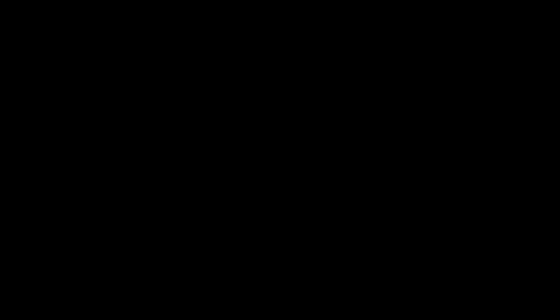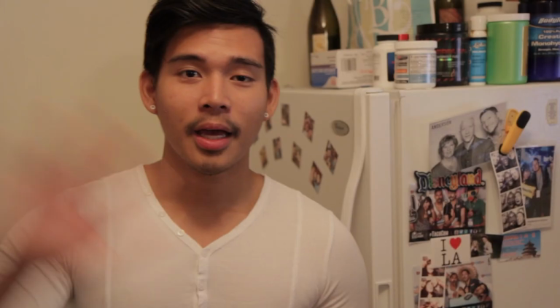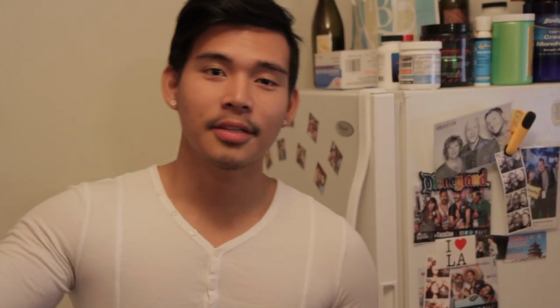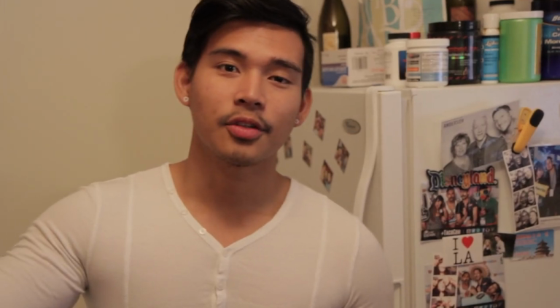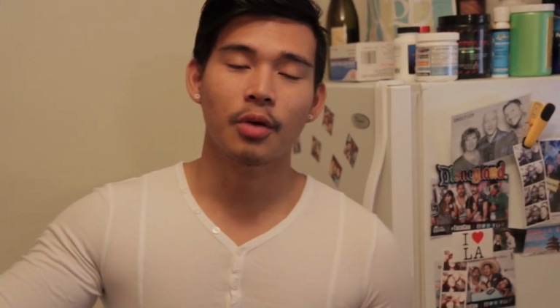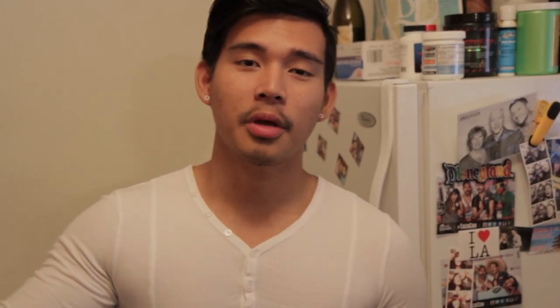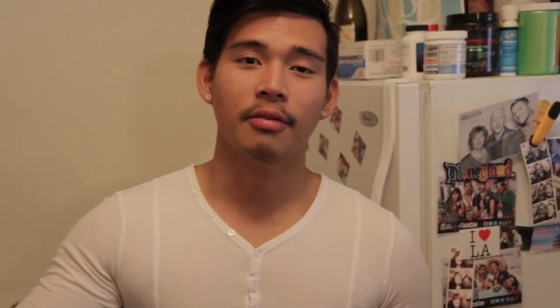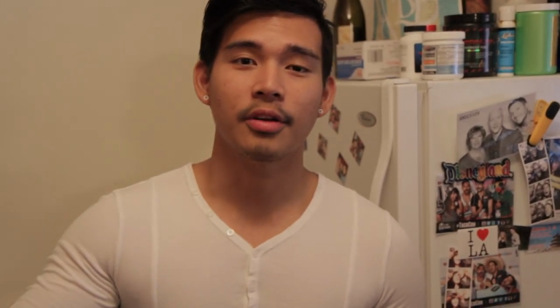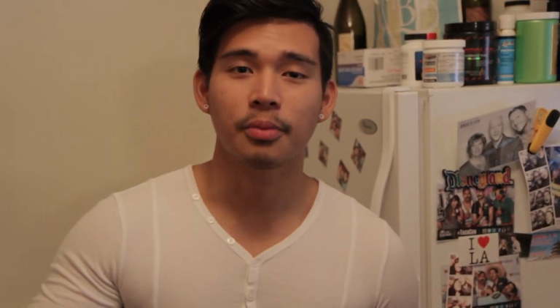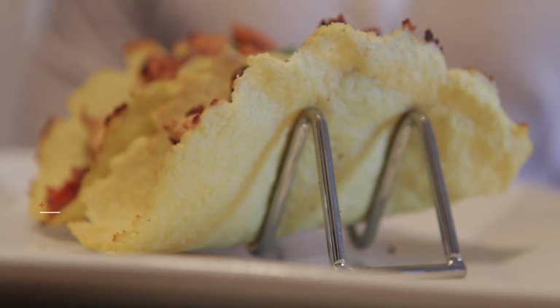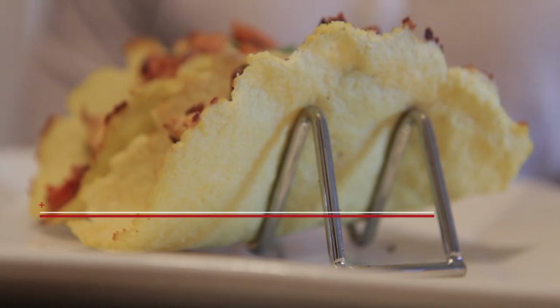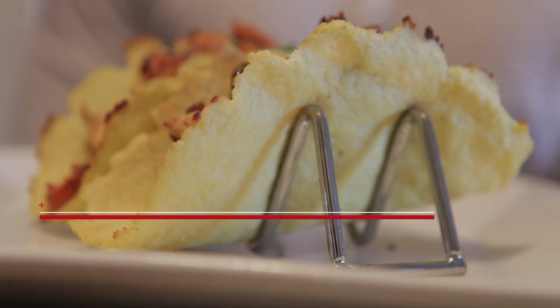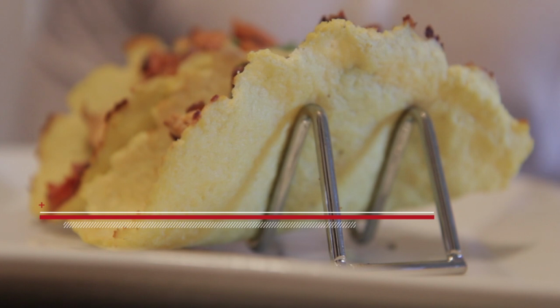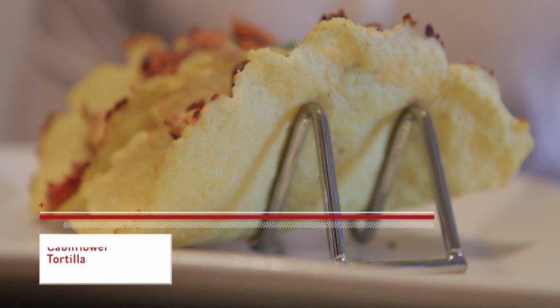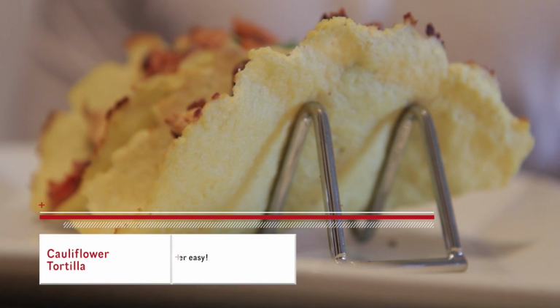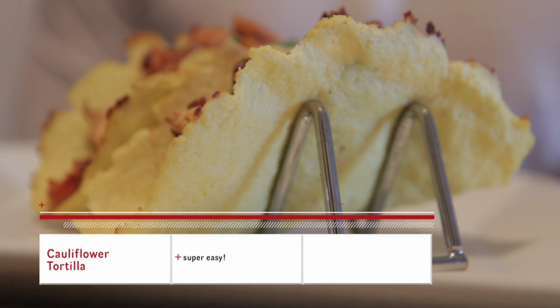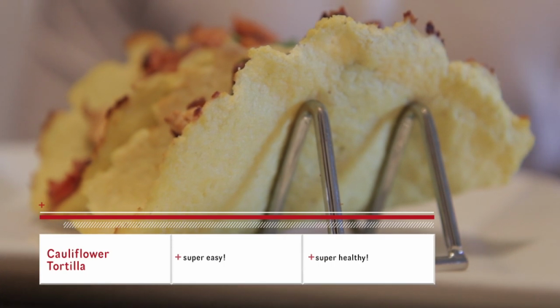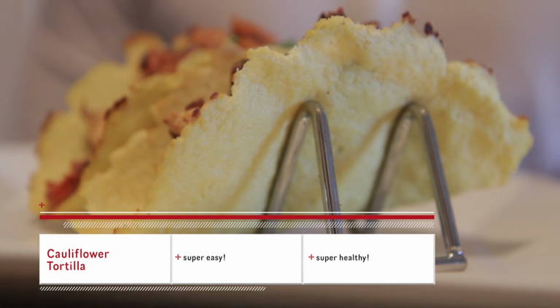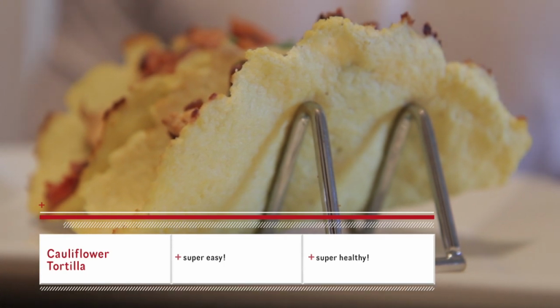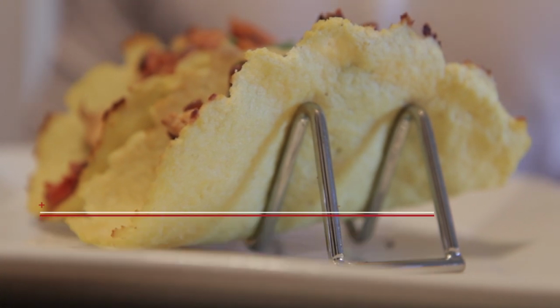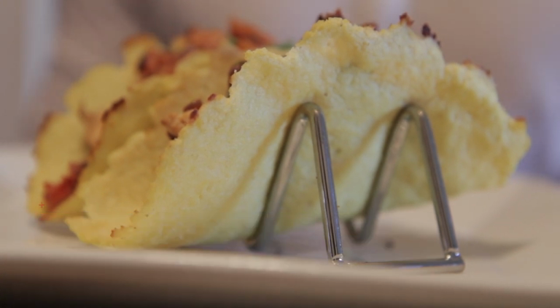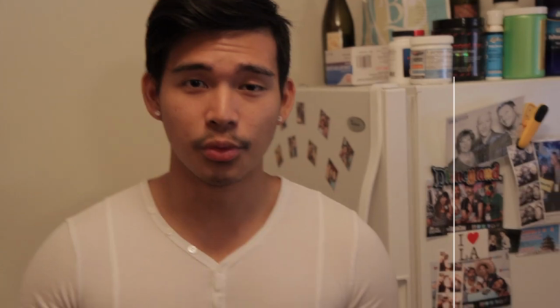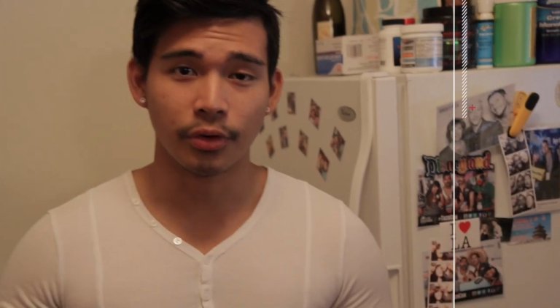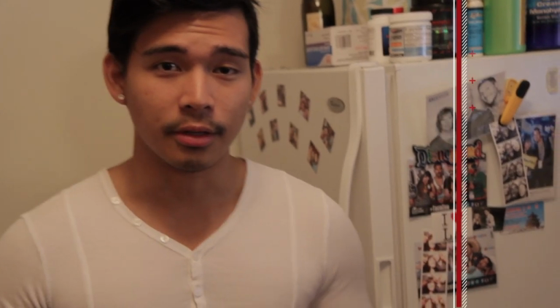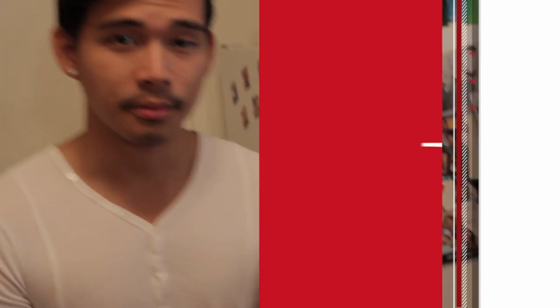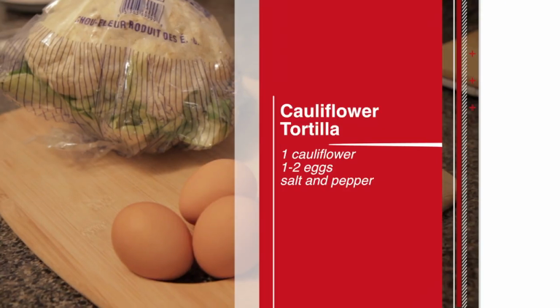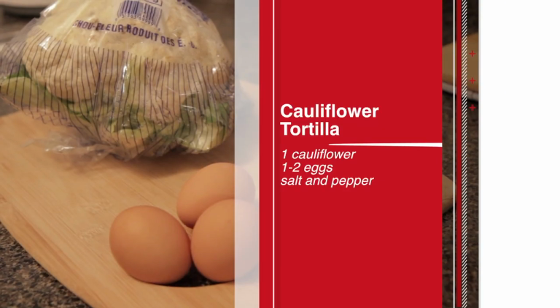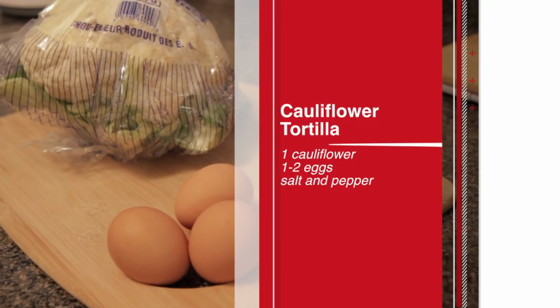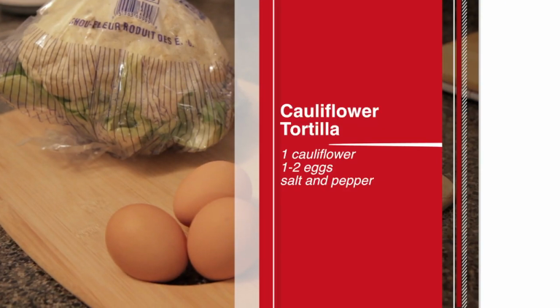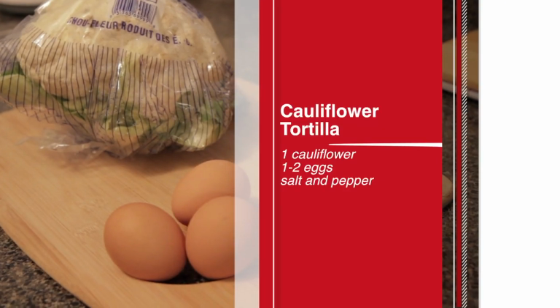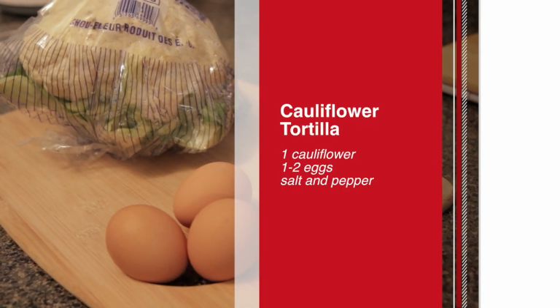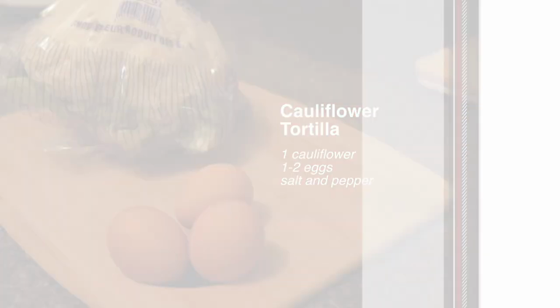Hey guys, so today we're making a very simple yet very useful recipe for a cauliflower tortilla. Here's what you'll need. Really, that's all you need.